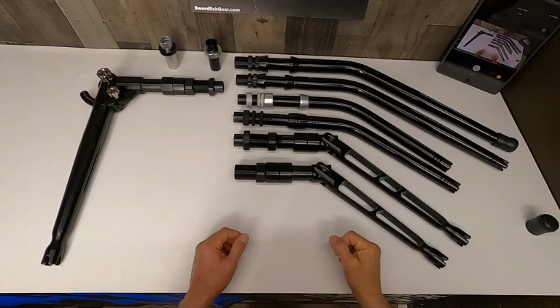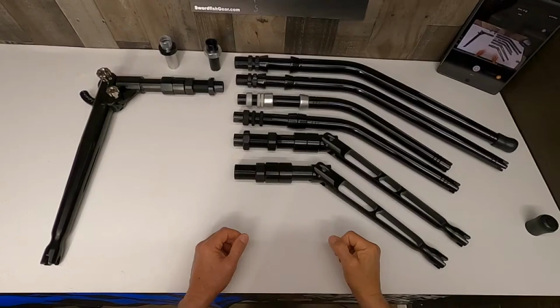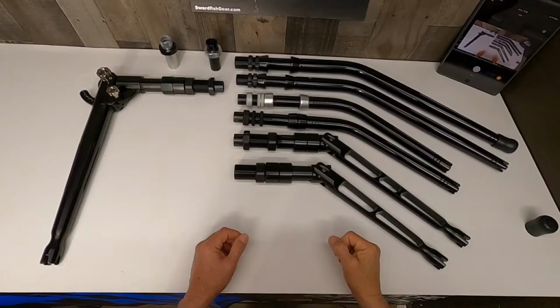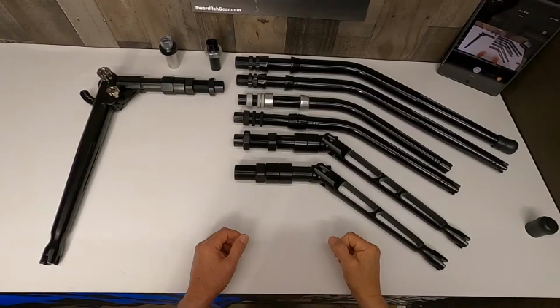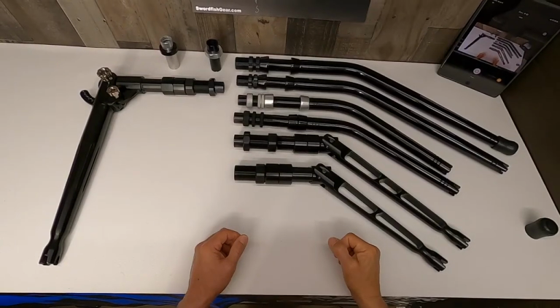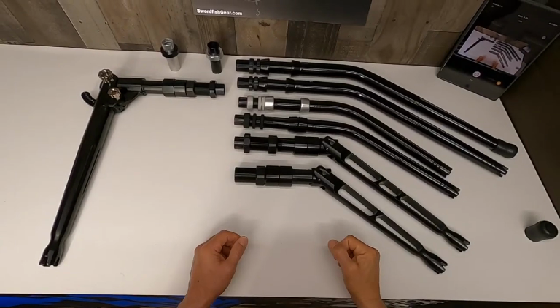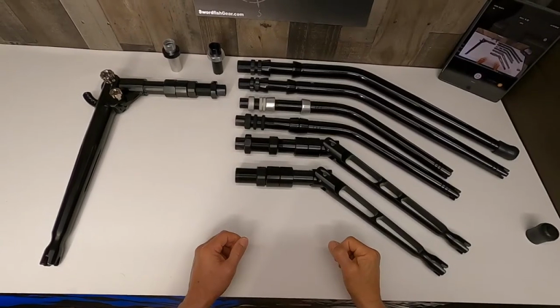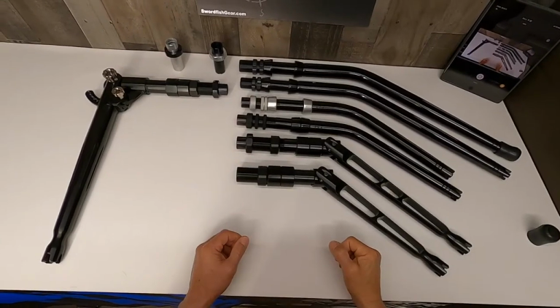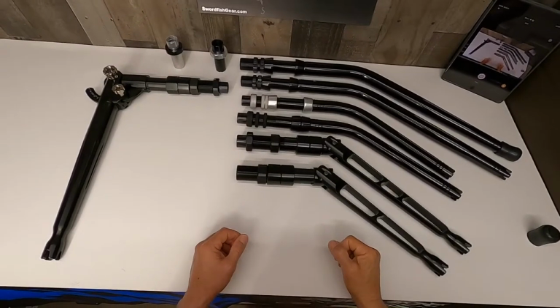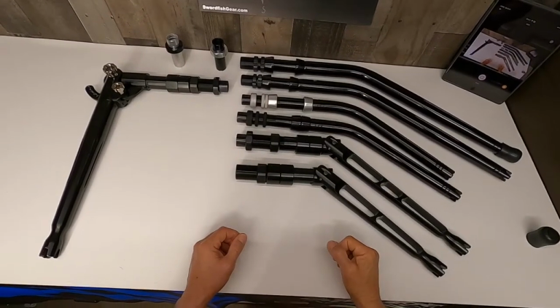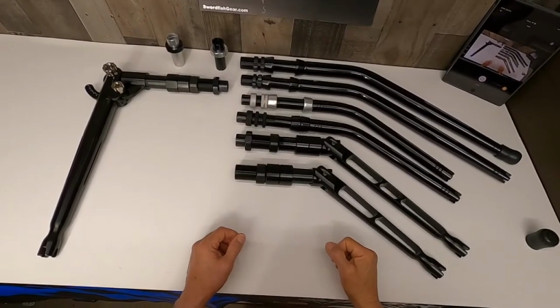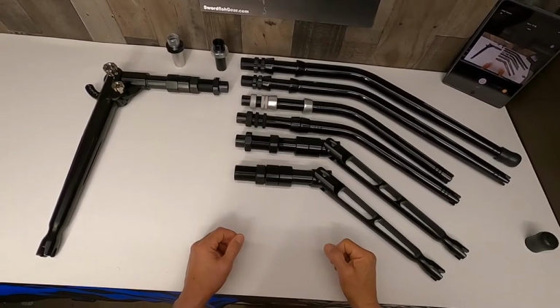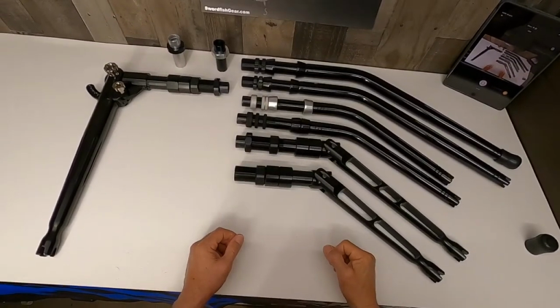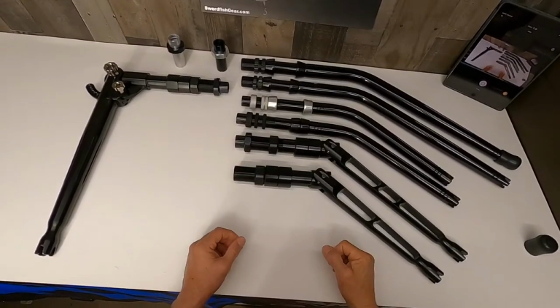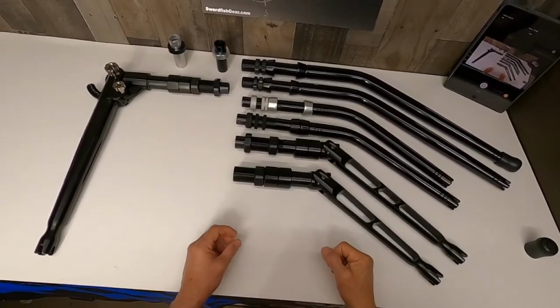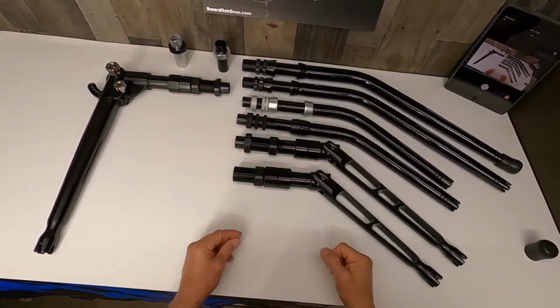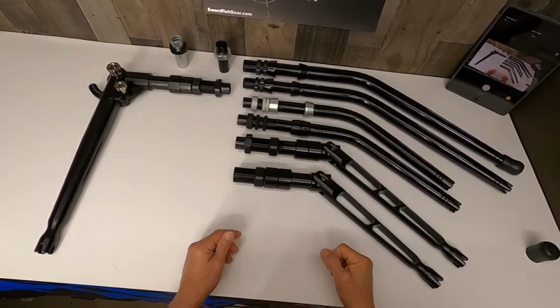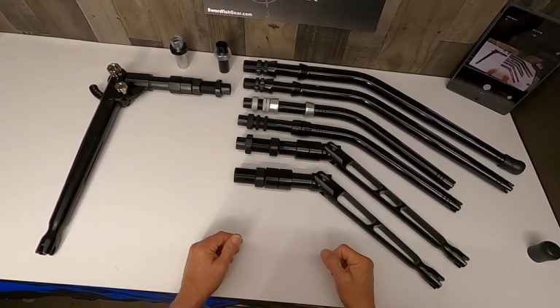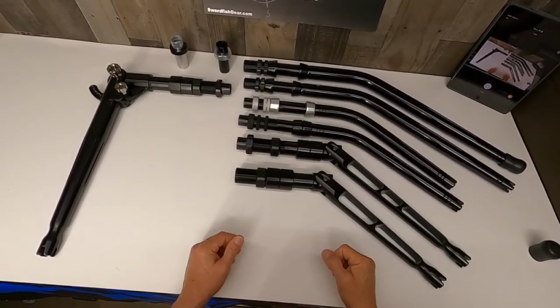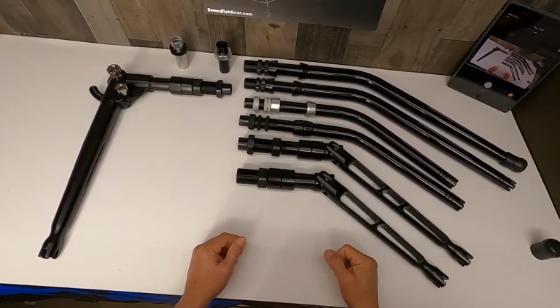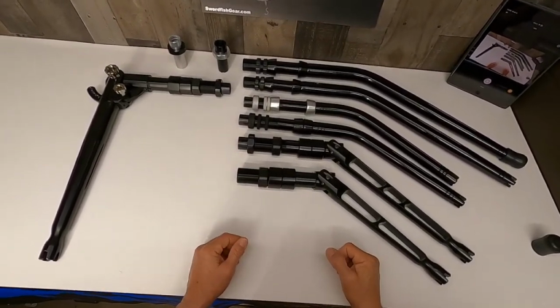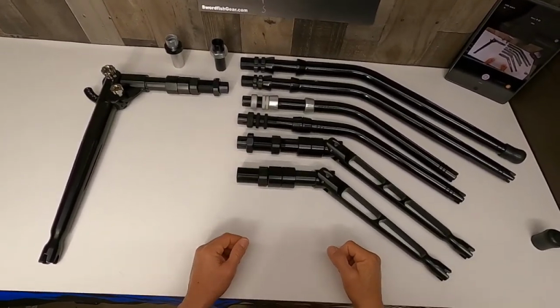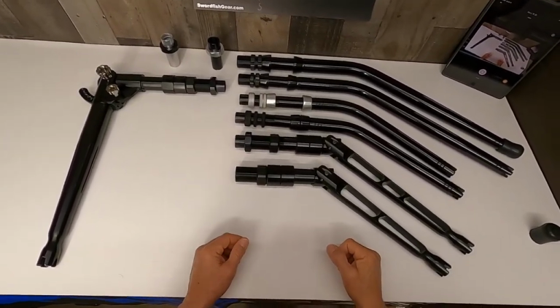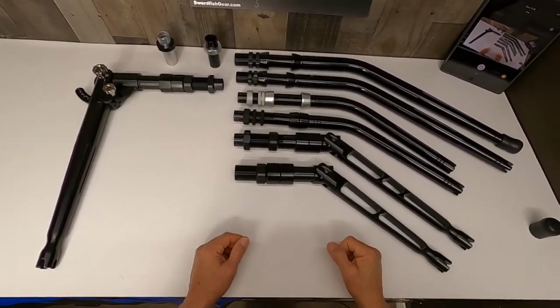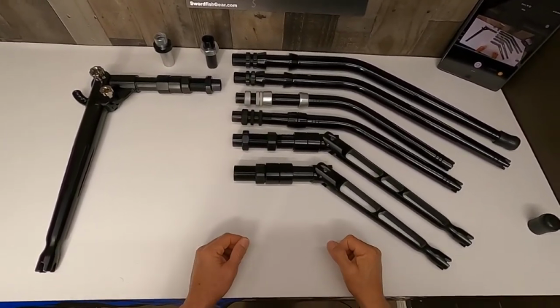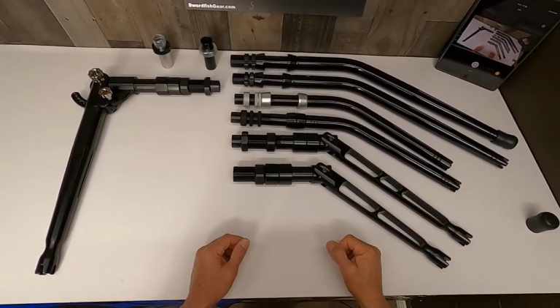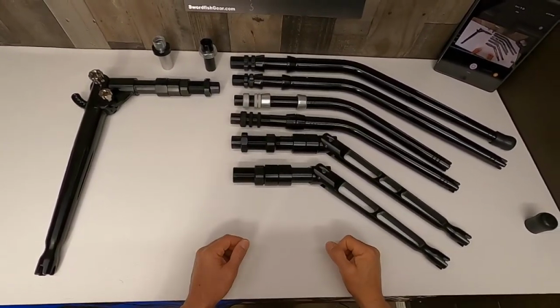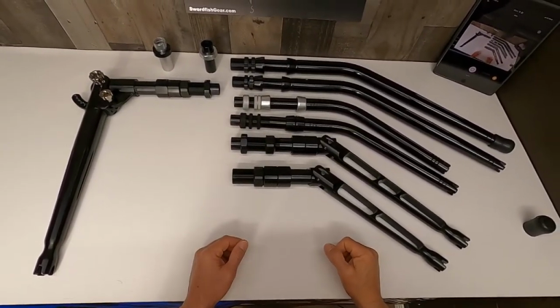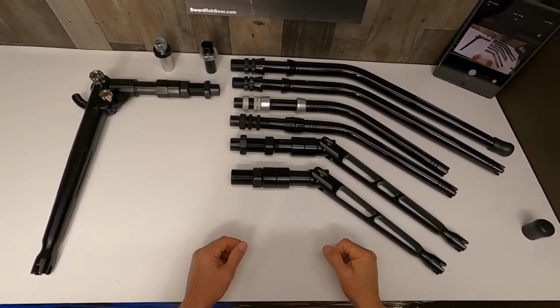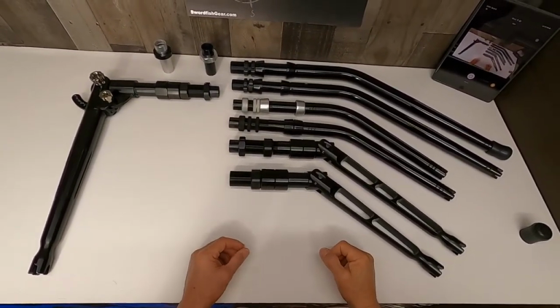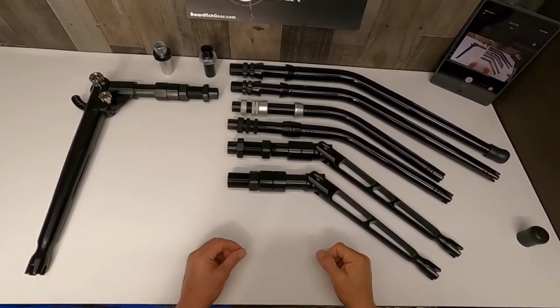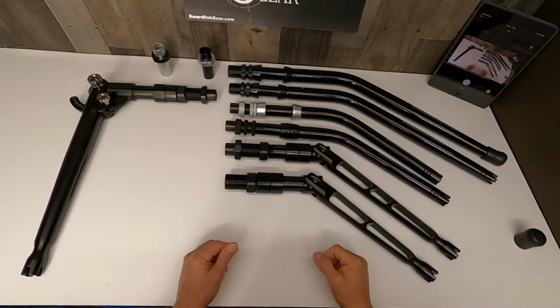Hello everyone. In this video we're going to talk about bent butts. Hopefully this will give you a little clarification on what the differences are.